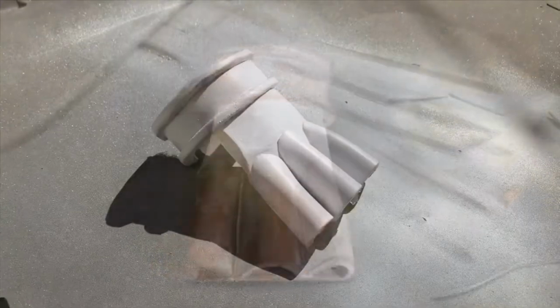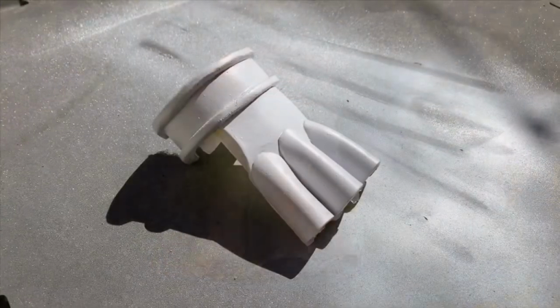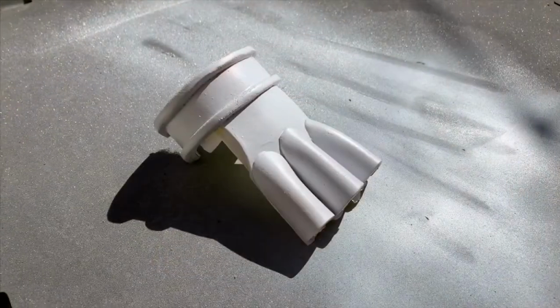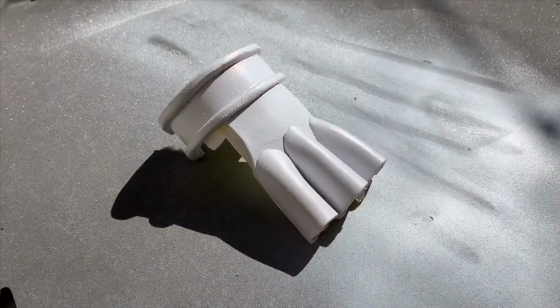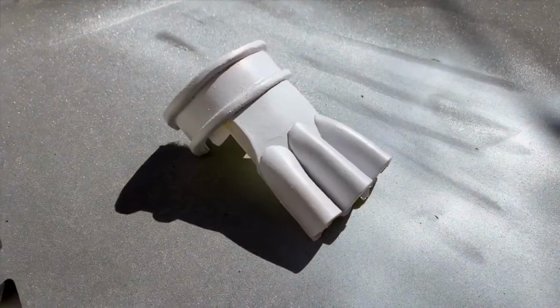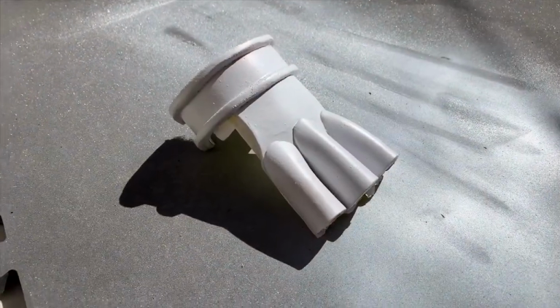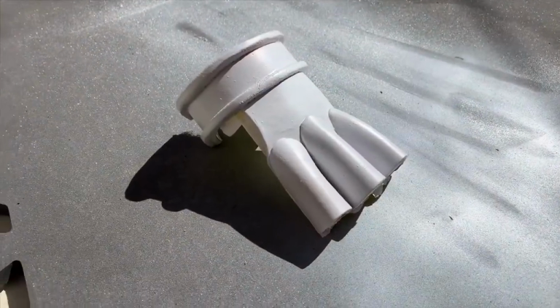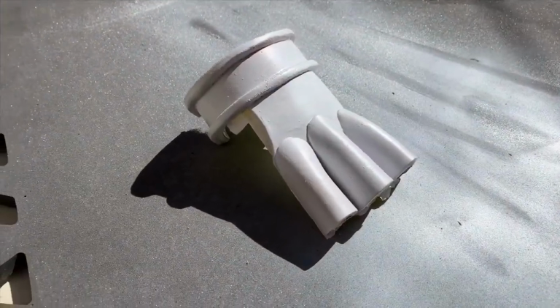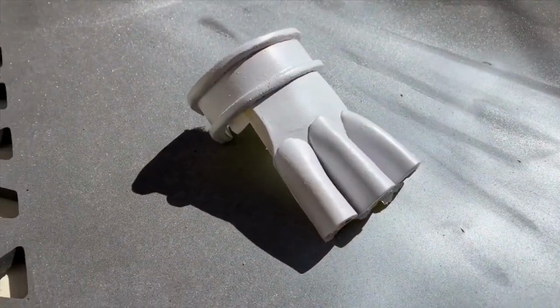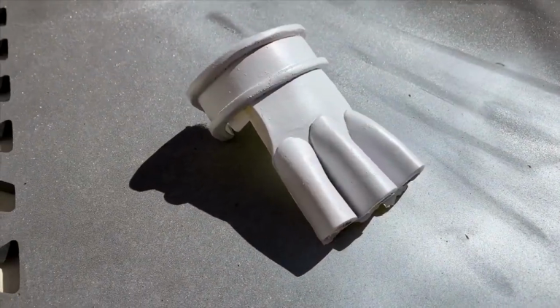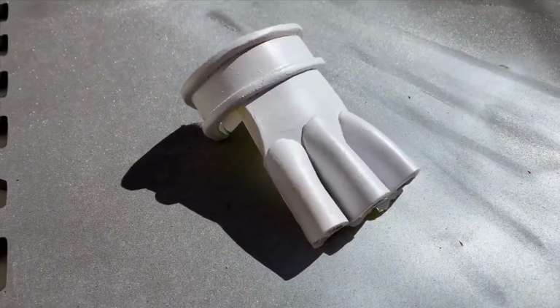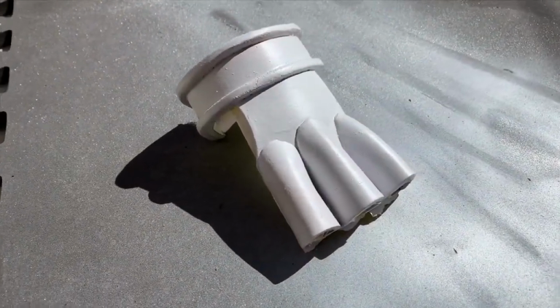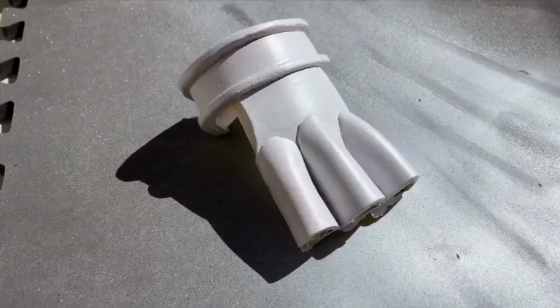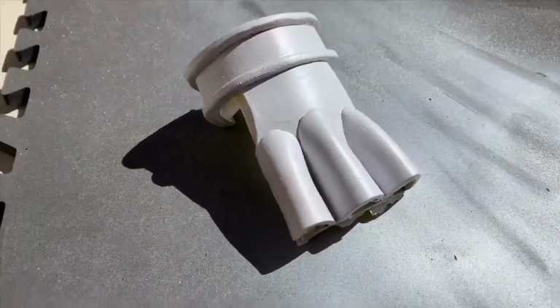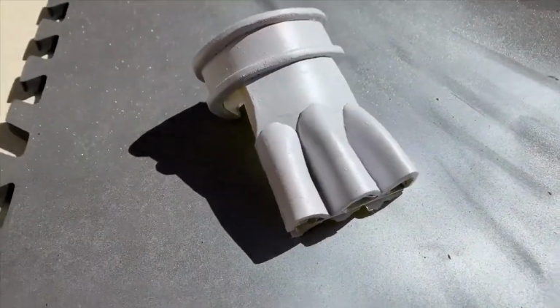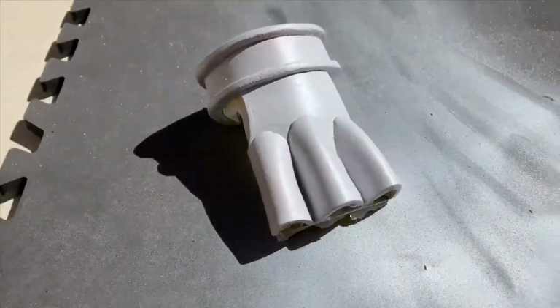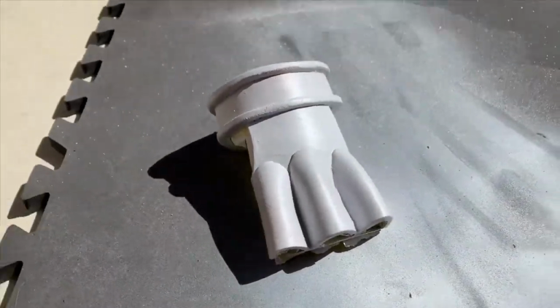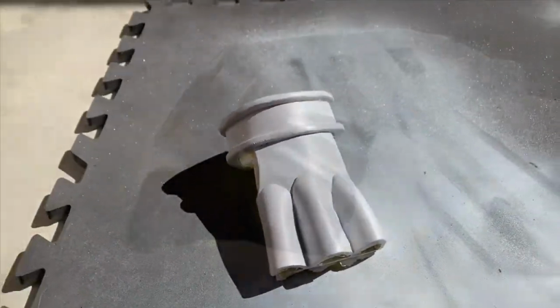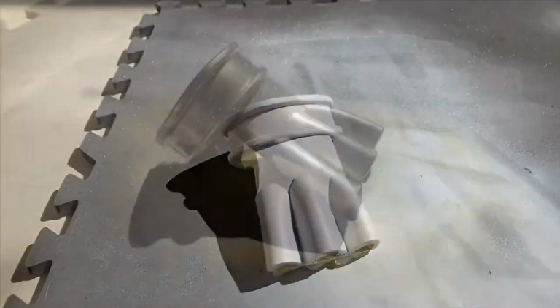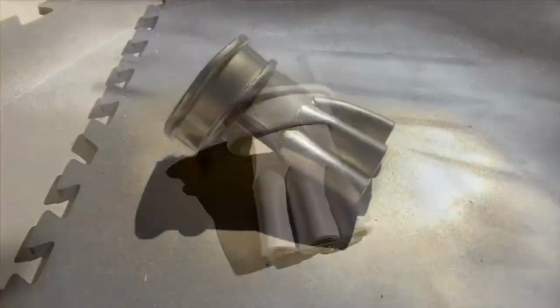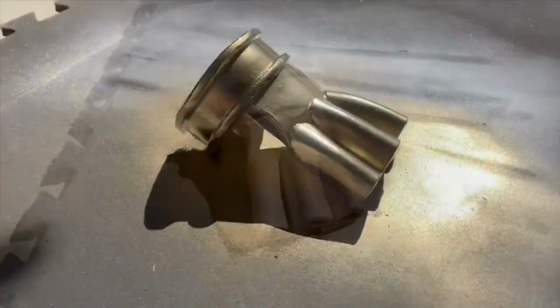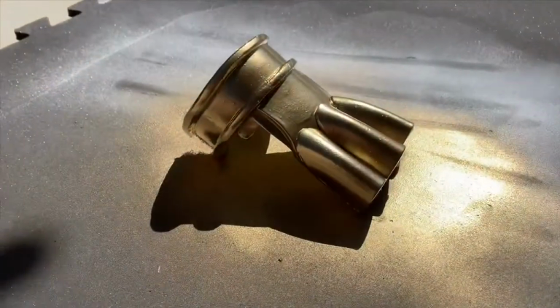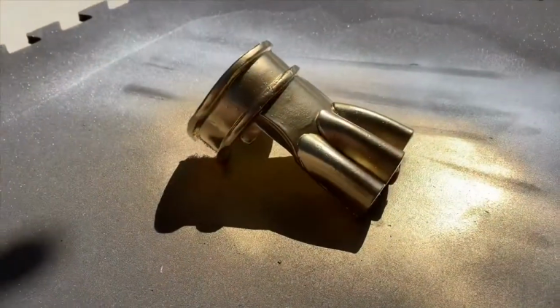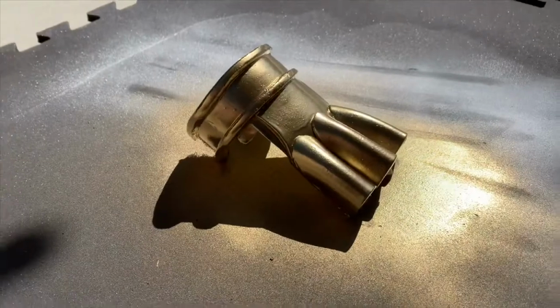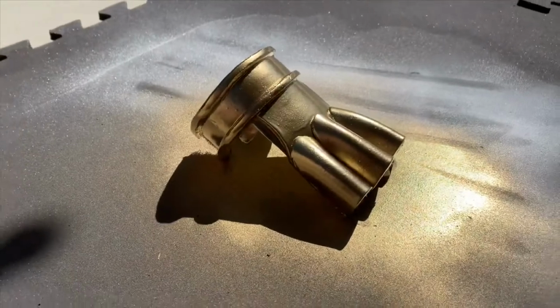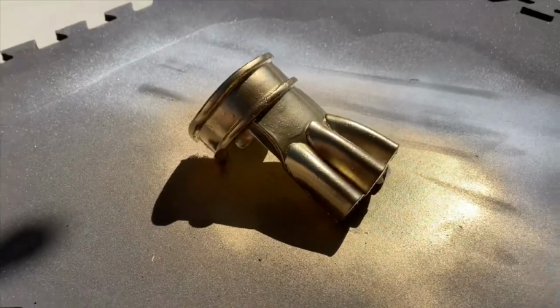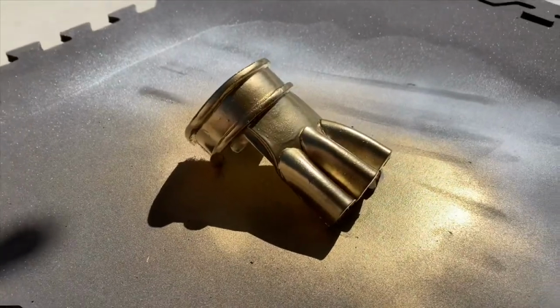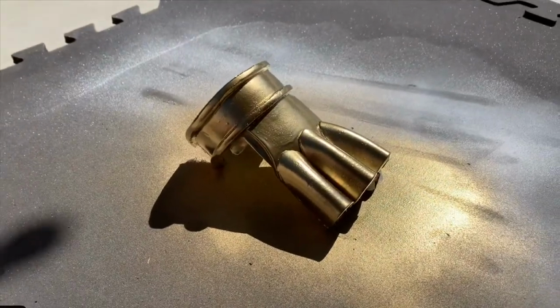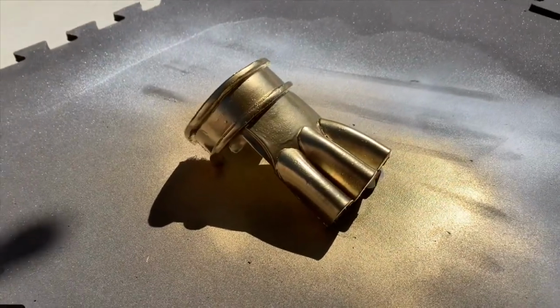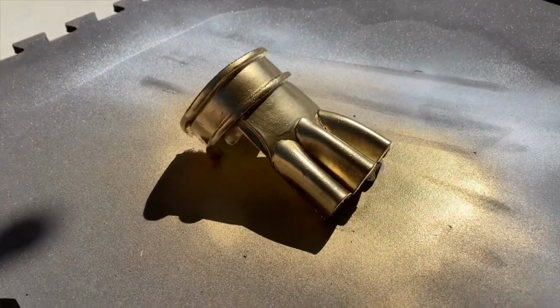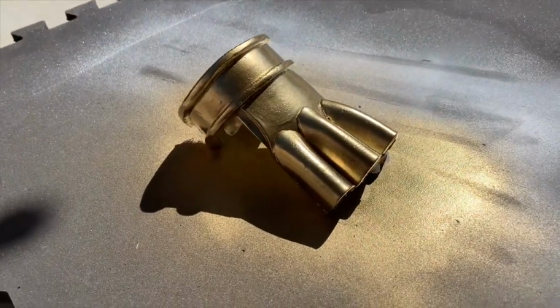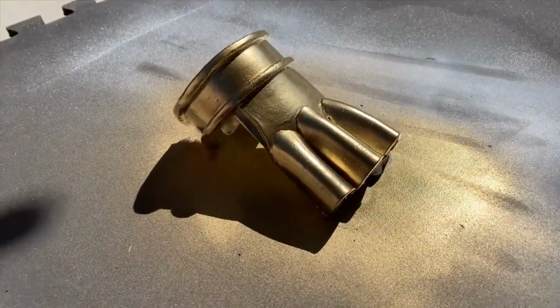From there, we move on to the primer, and then finally we give it that nice golden finish with the spray paint.